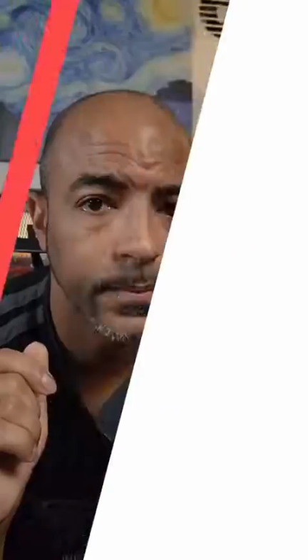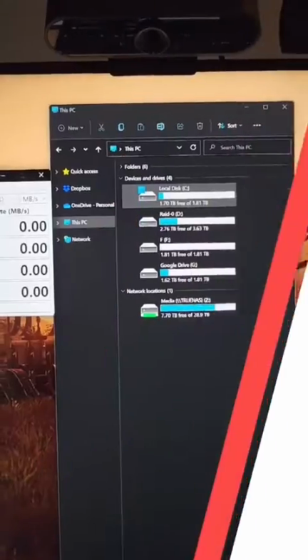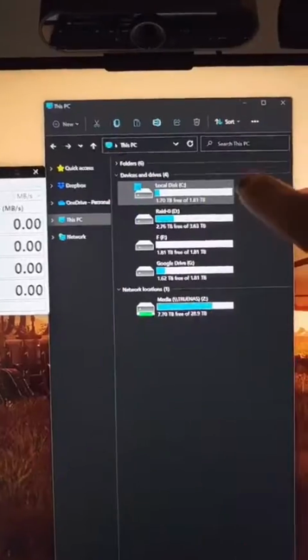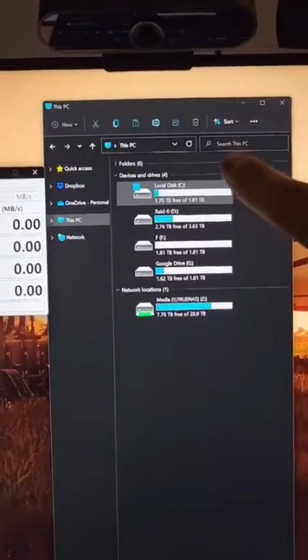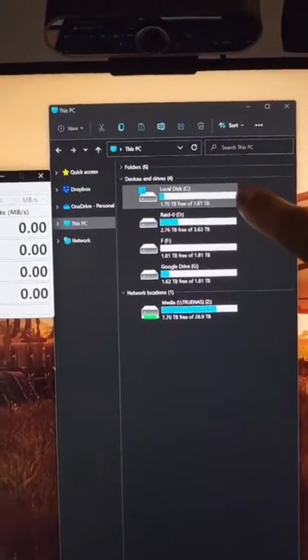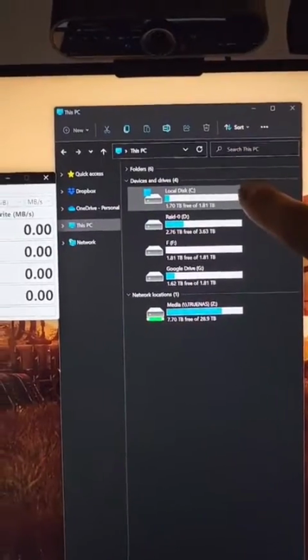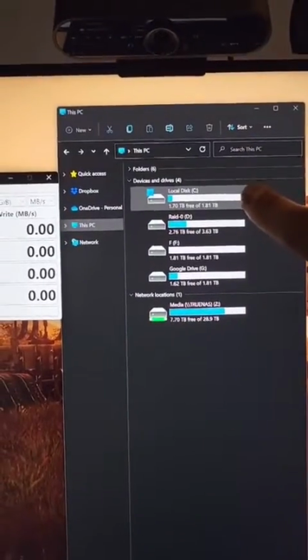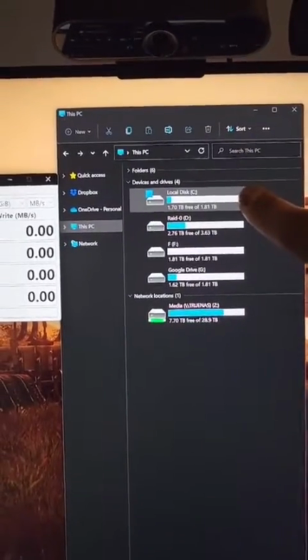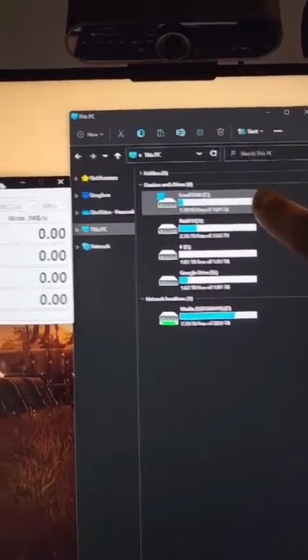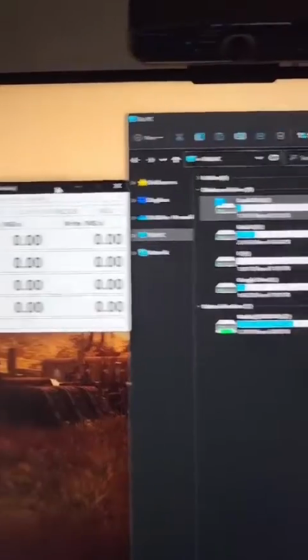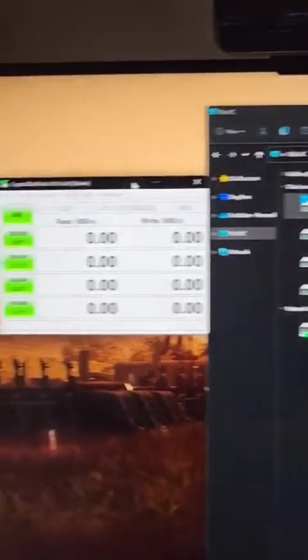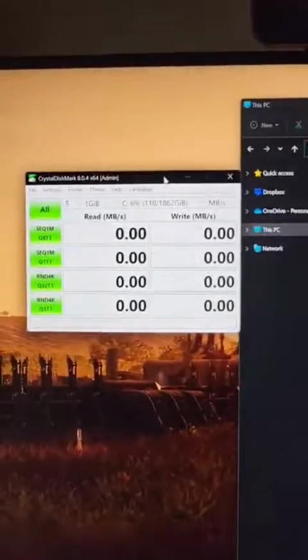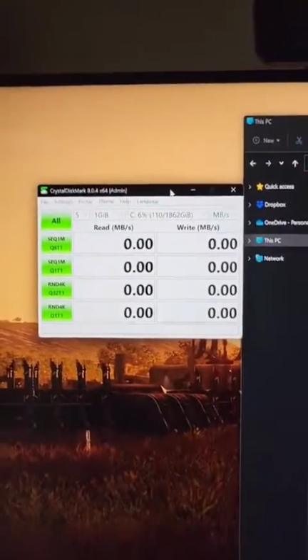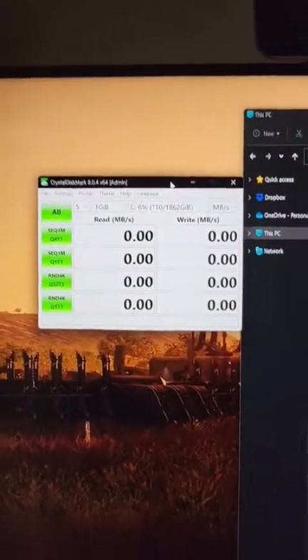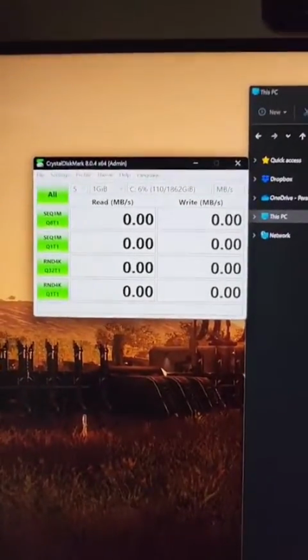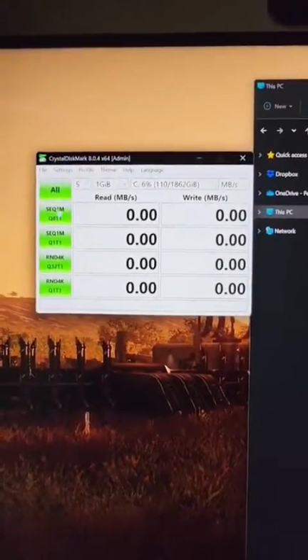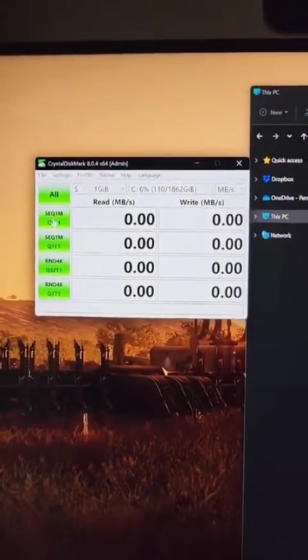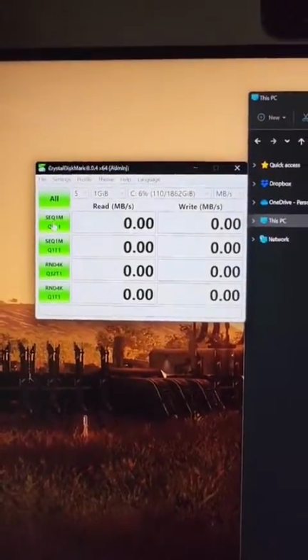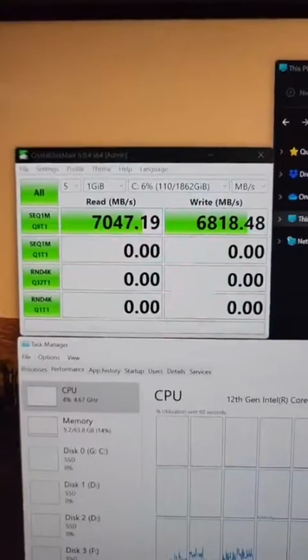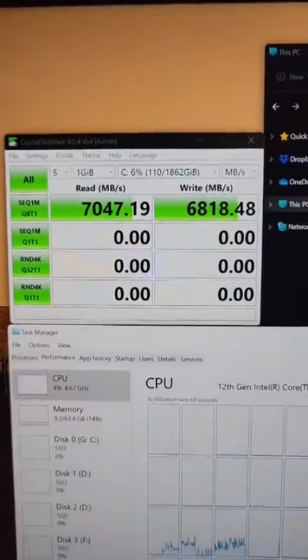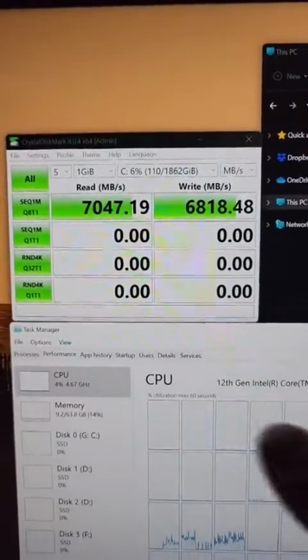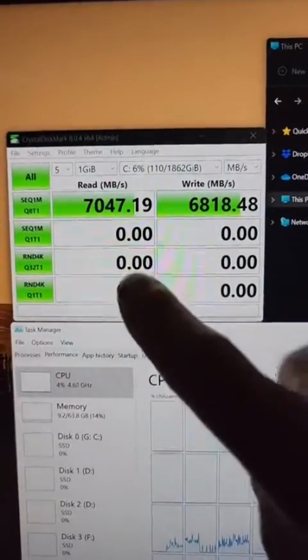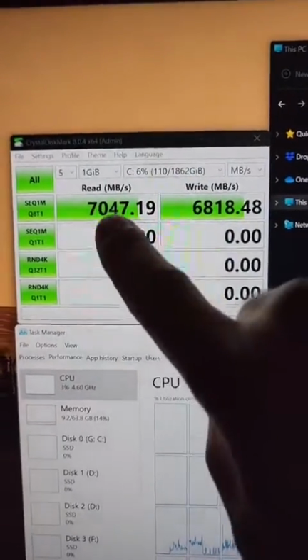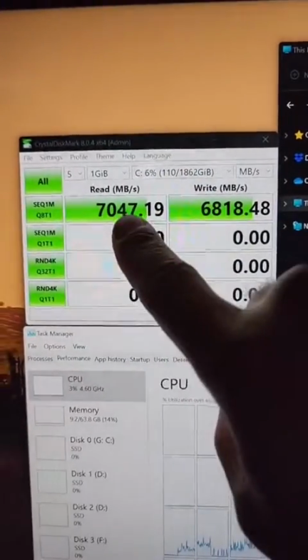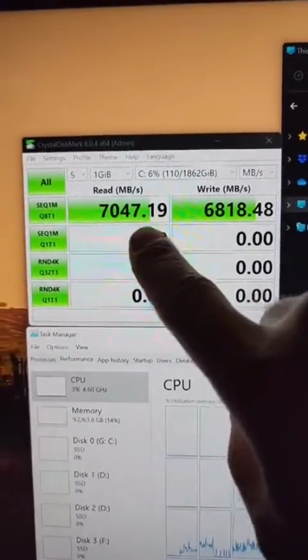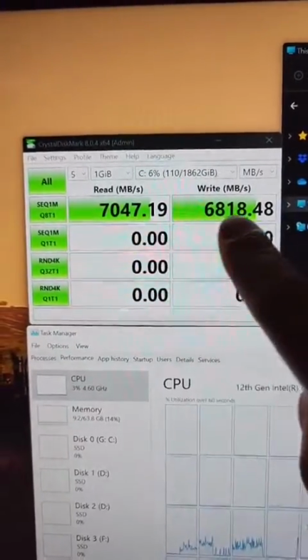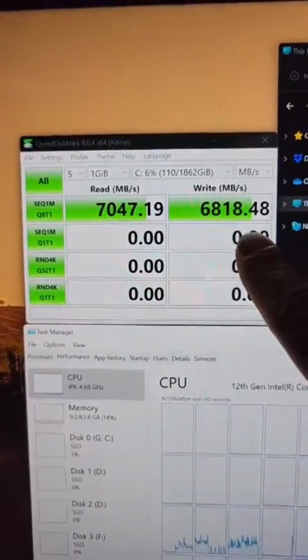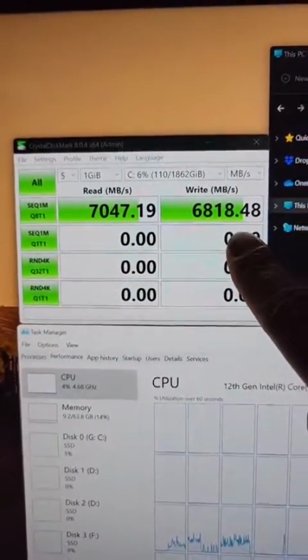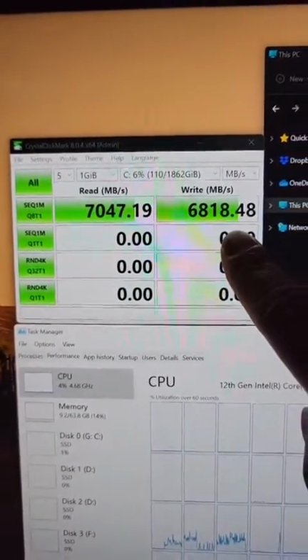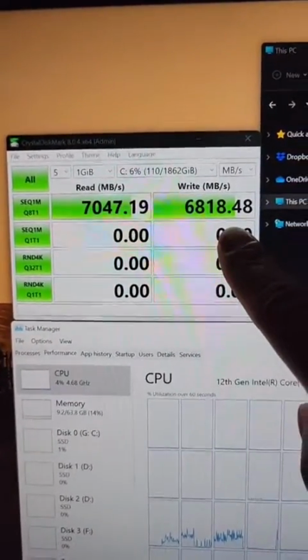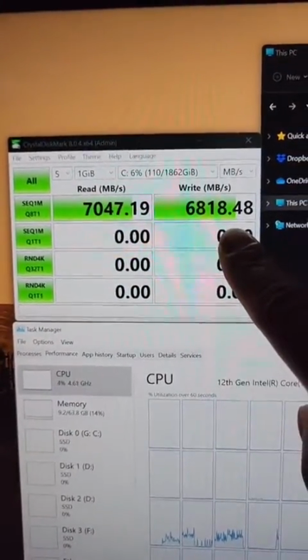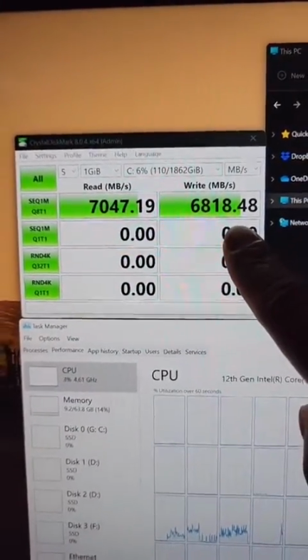Let's test the single drive alone — that's the C drive in CrystalDiskMark. The C drive got 7,000 reads and almost 7,000 writes.